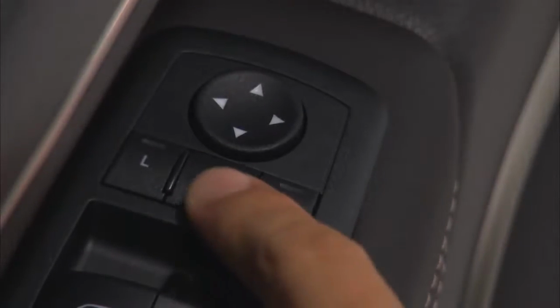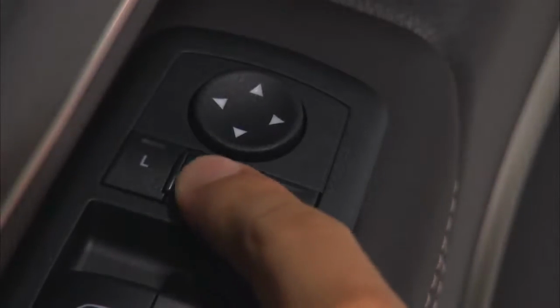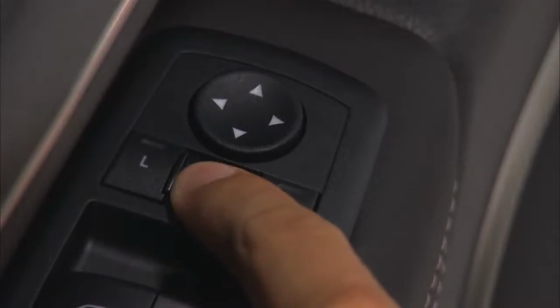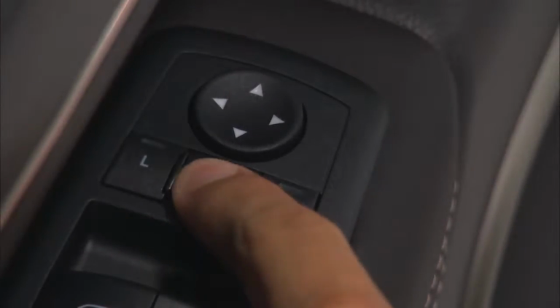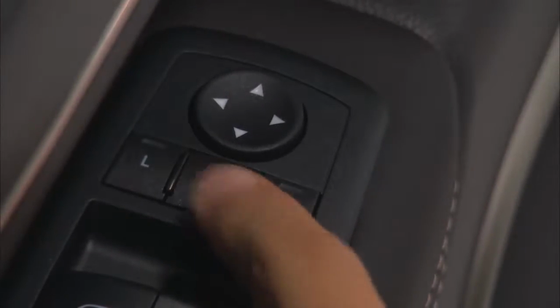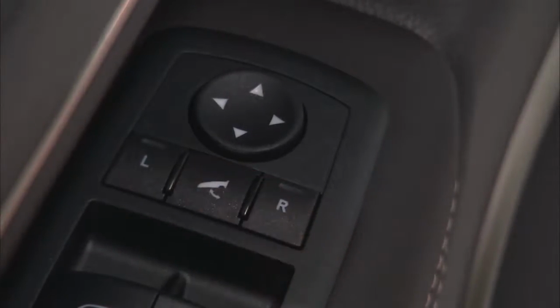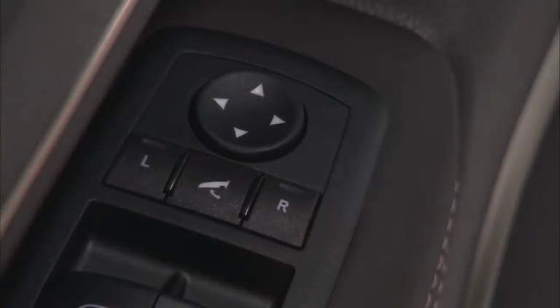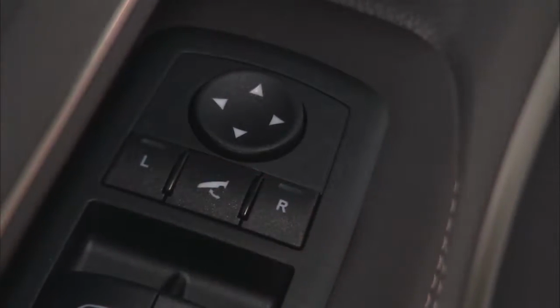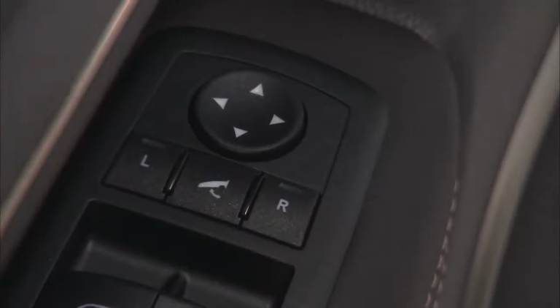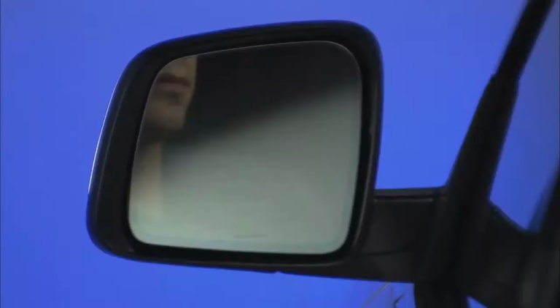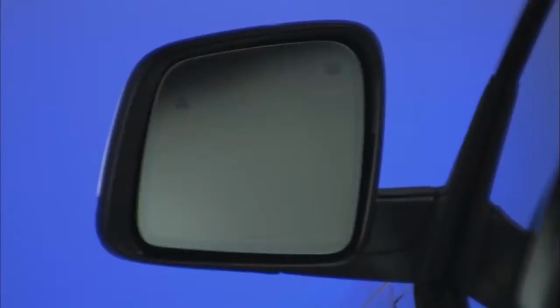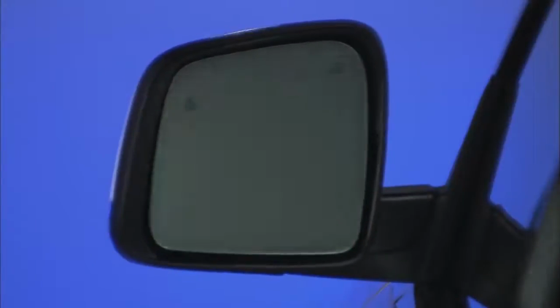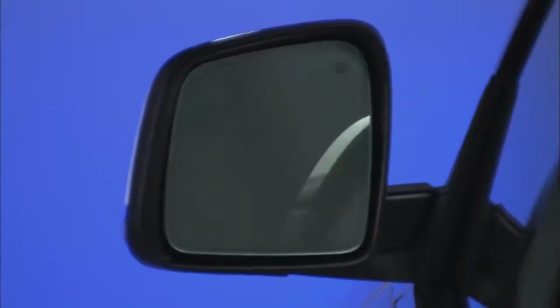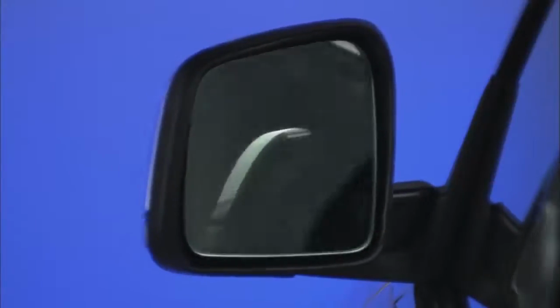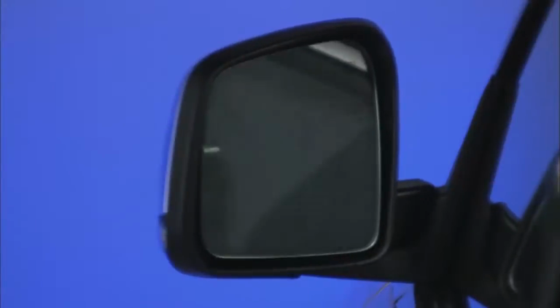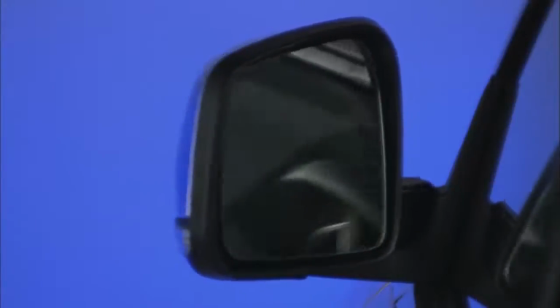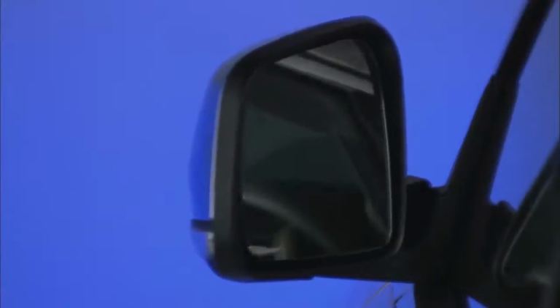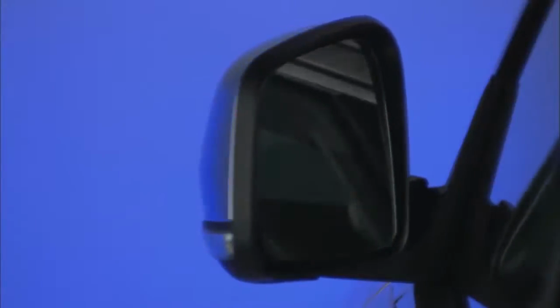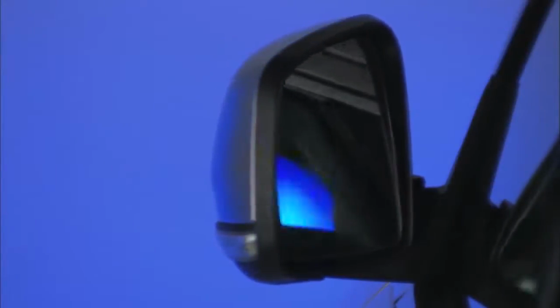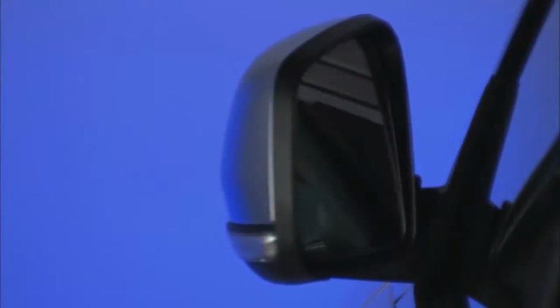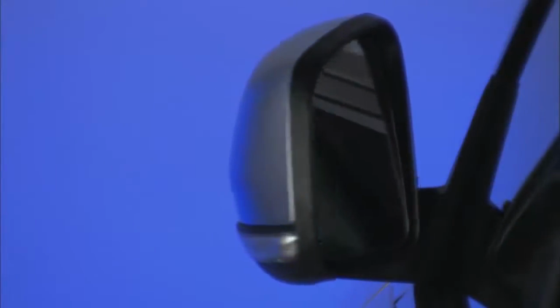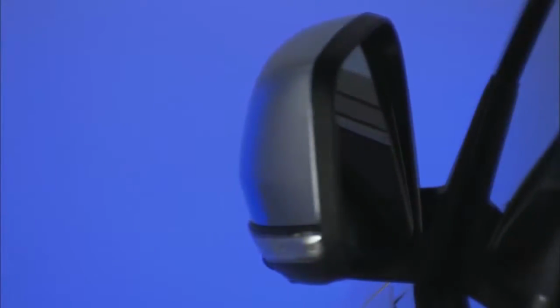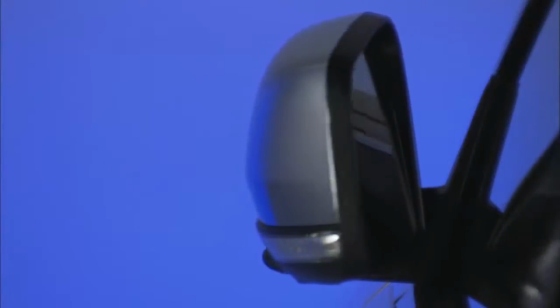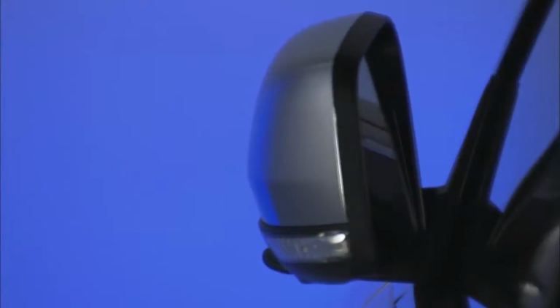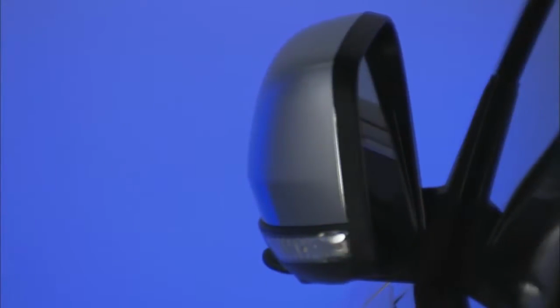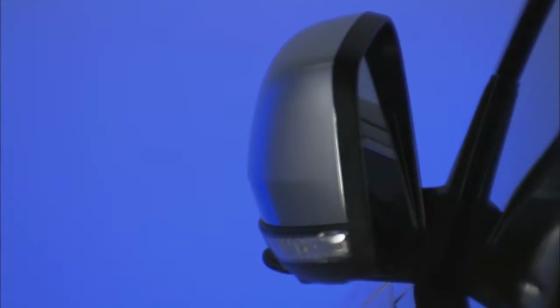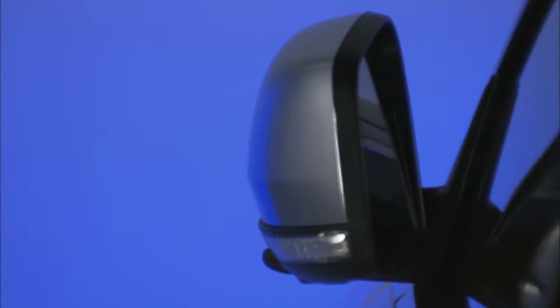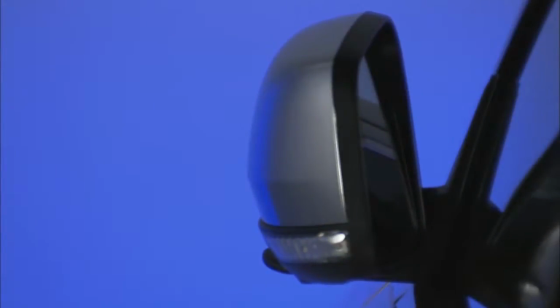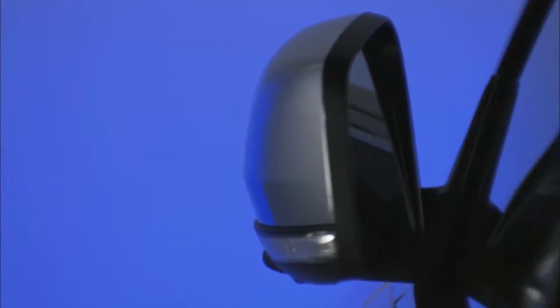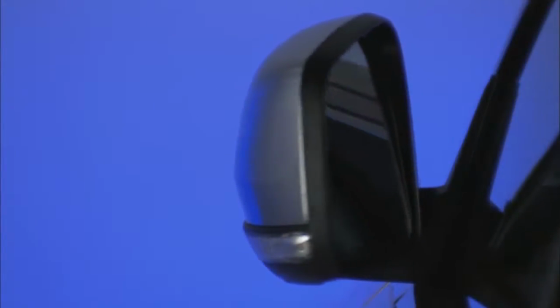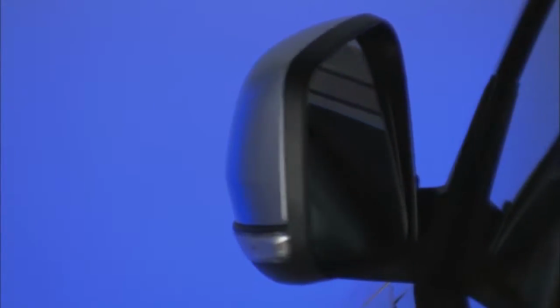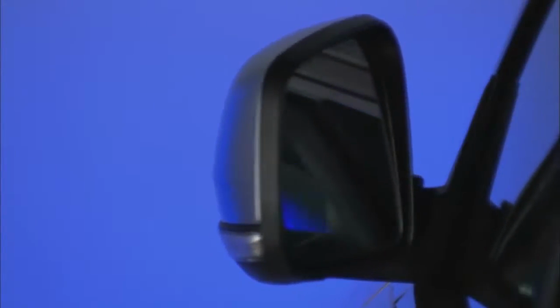Press the switch once and the mirrors will fold in. Press the switch a second time and the mirrors will return to the normal driving position.